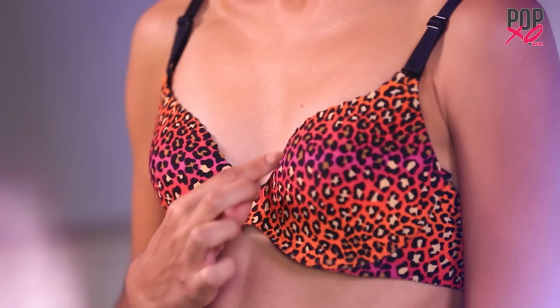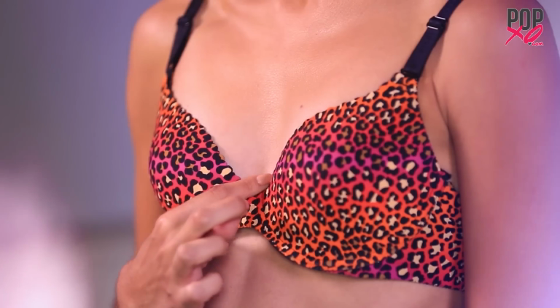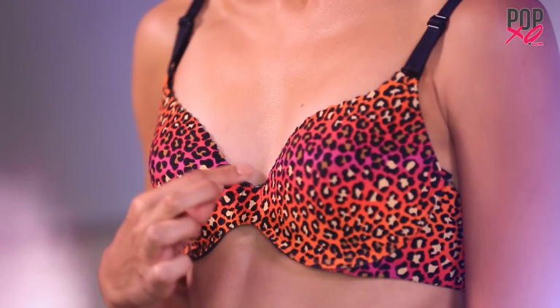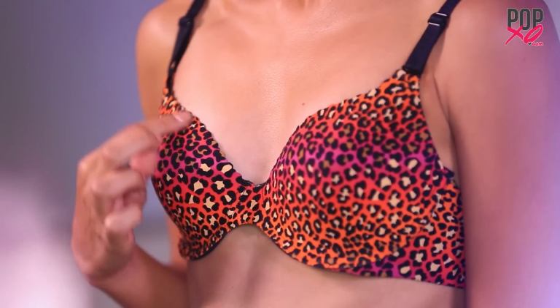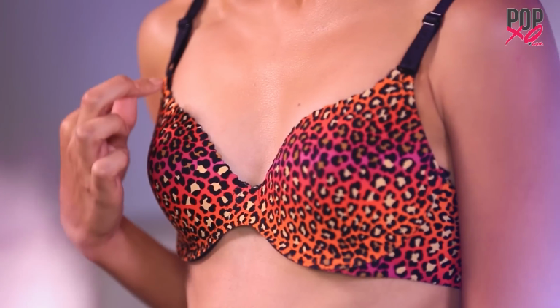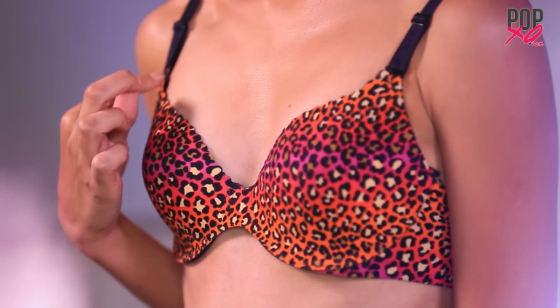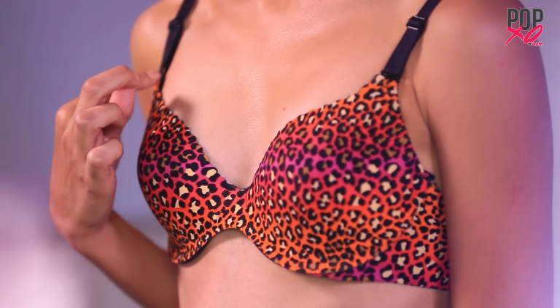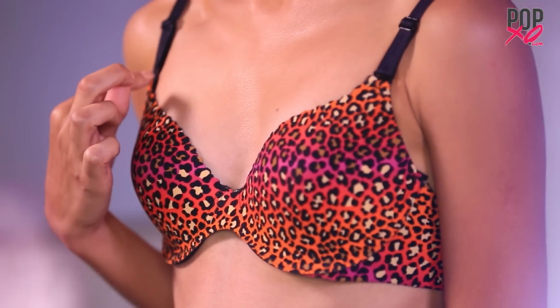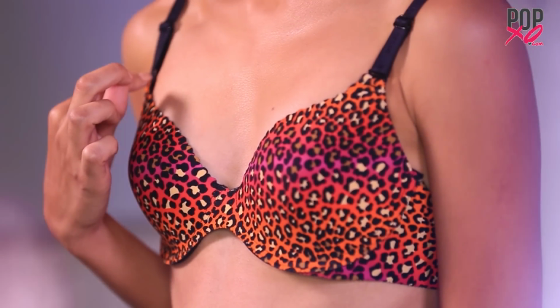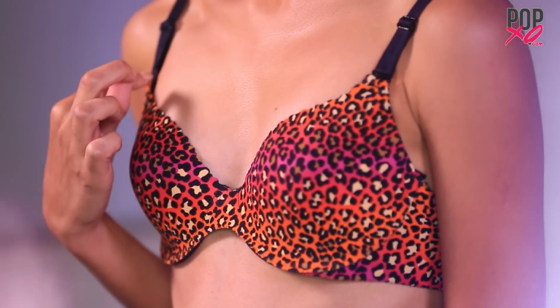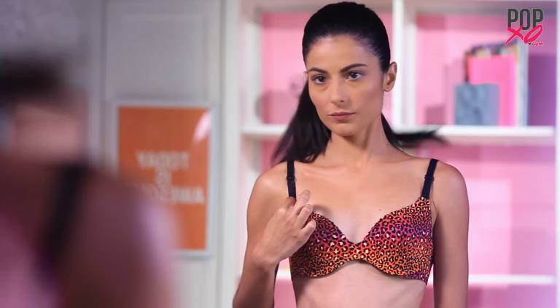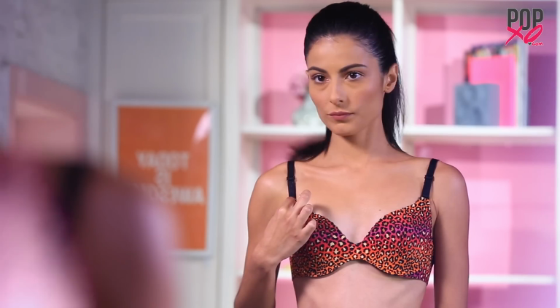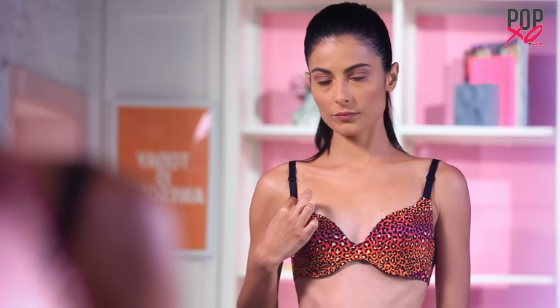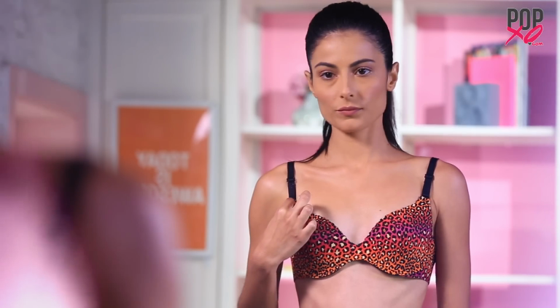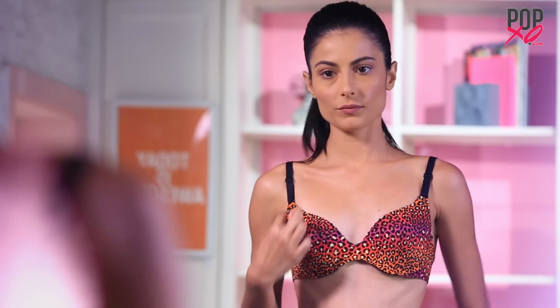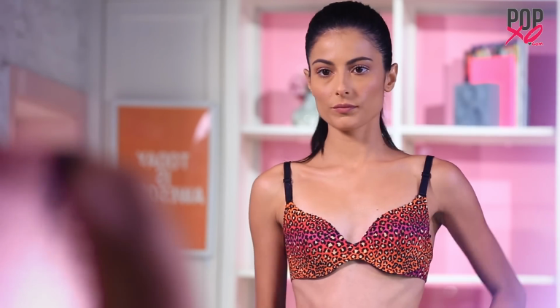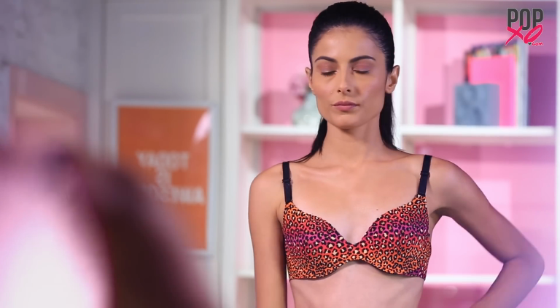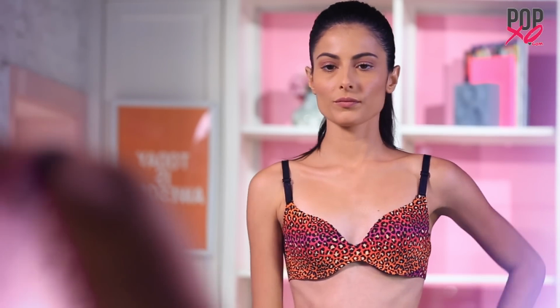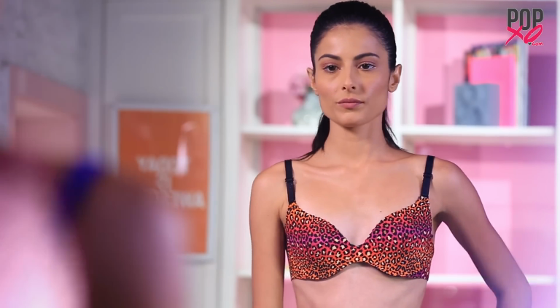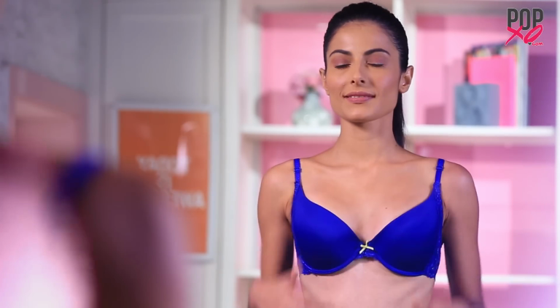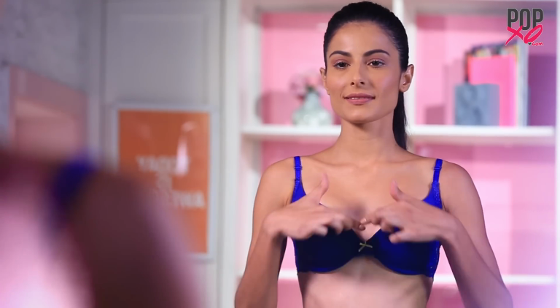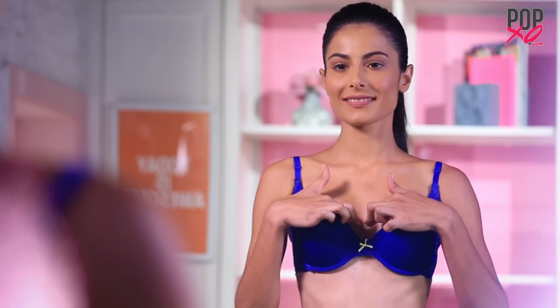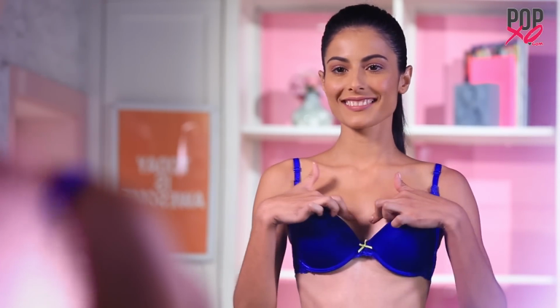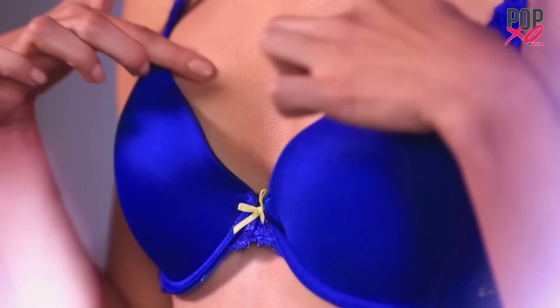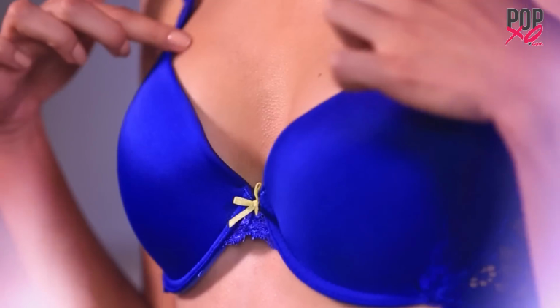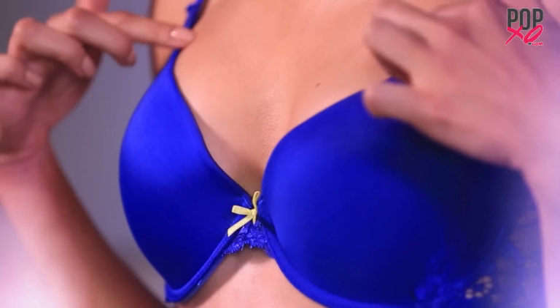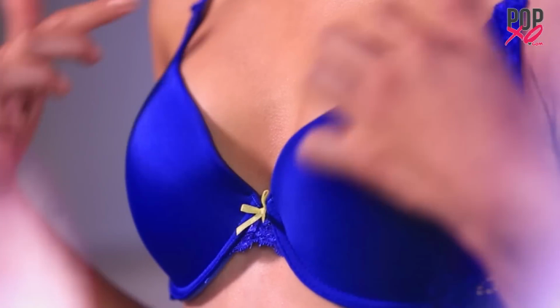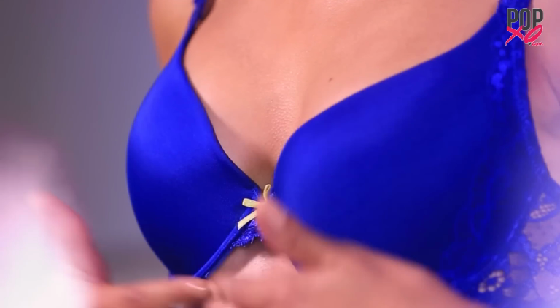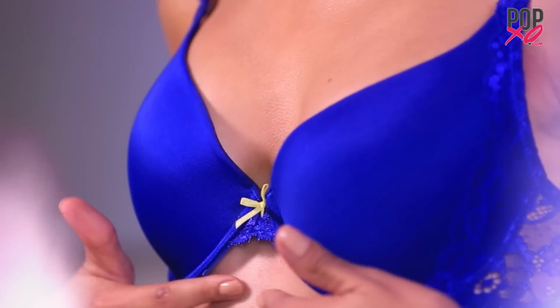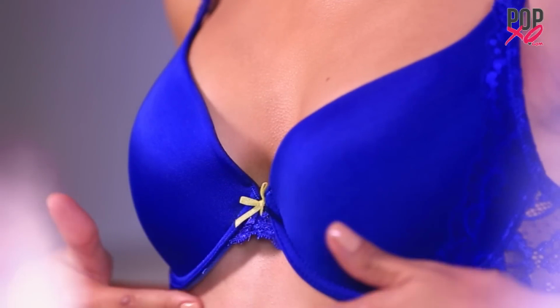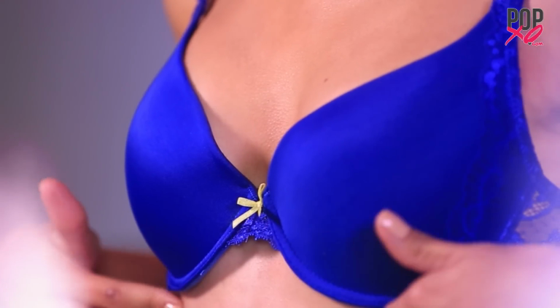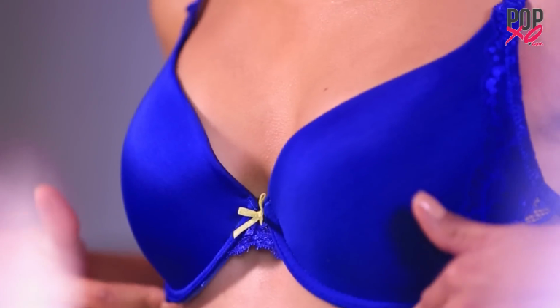Wide-spaced cups tend to flatten your cleavage. To make it look fuller and pushed up, buy a narrower-spaced cup bra.